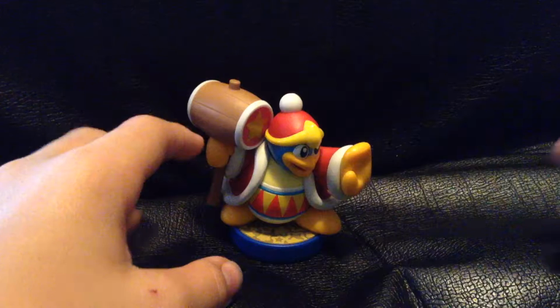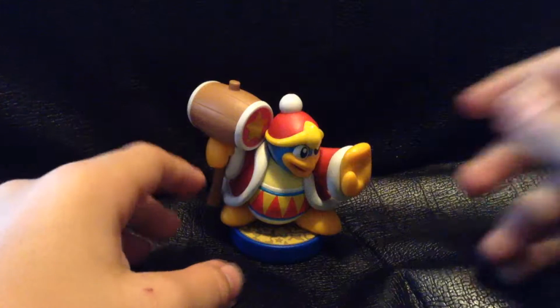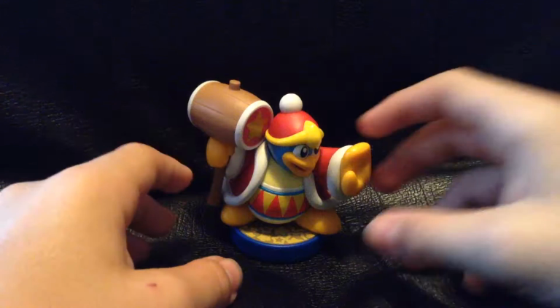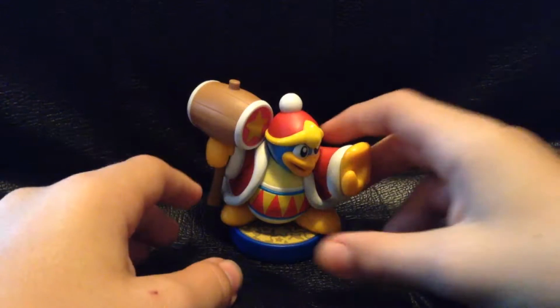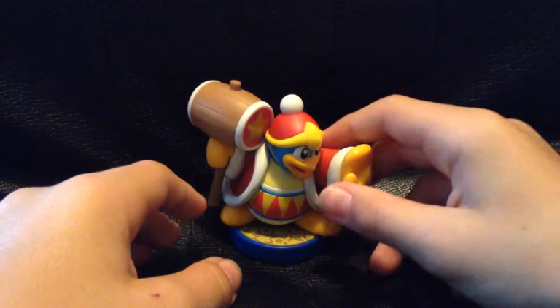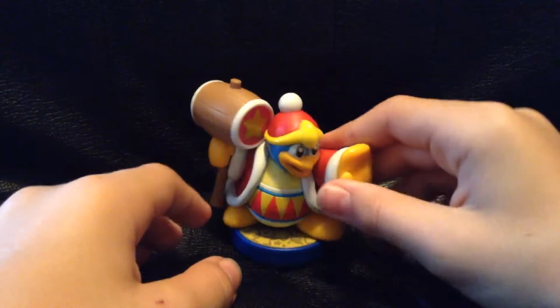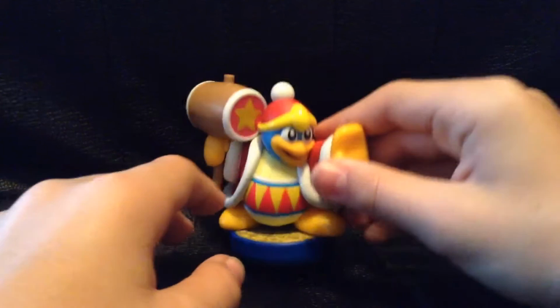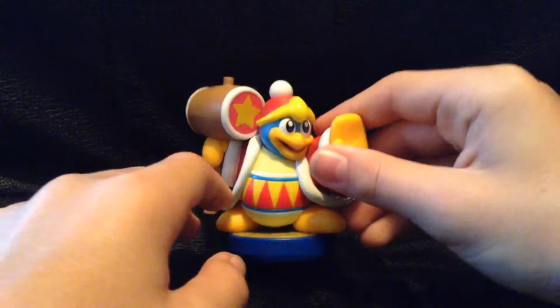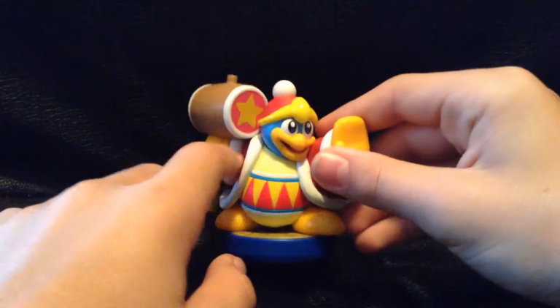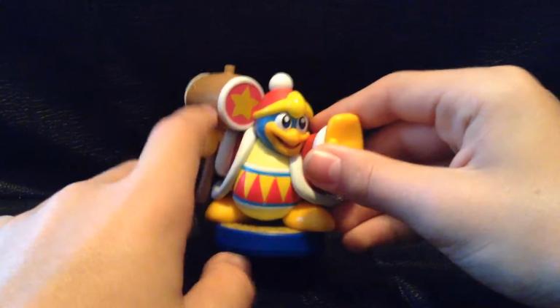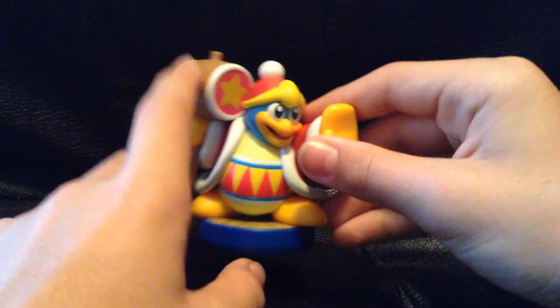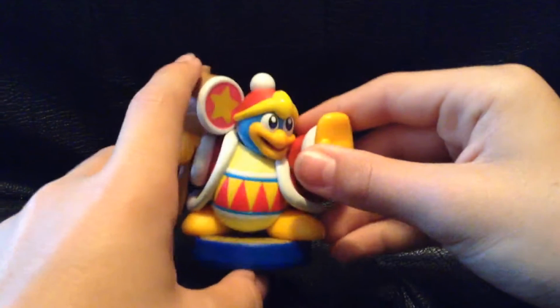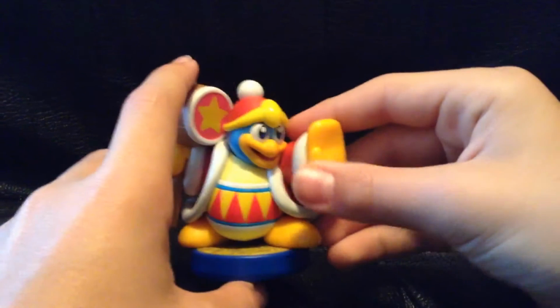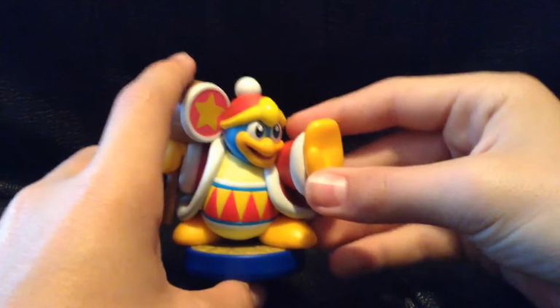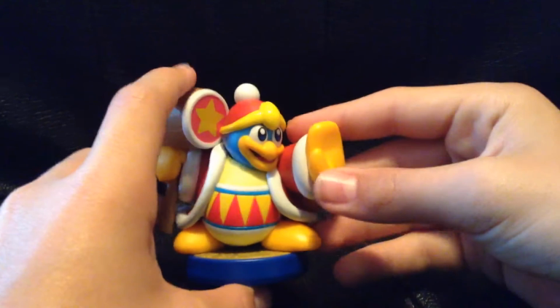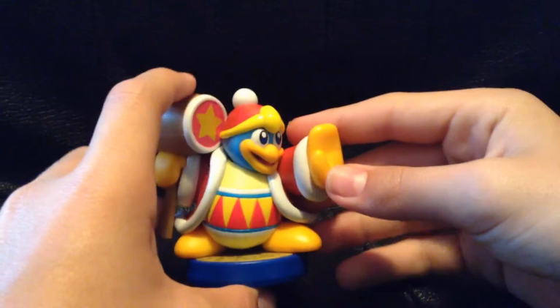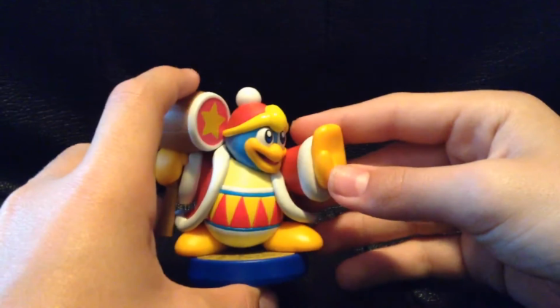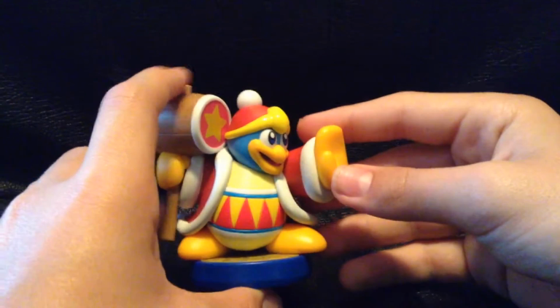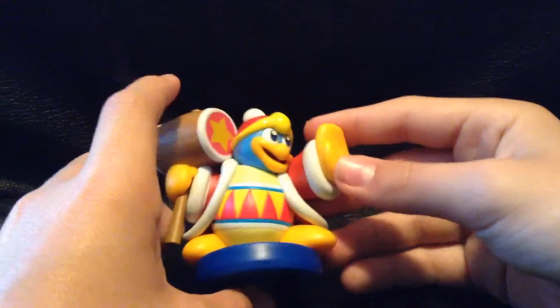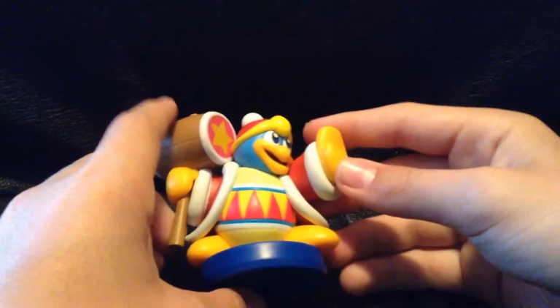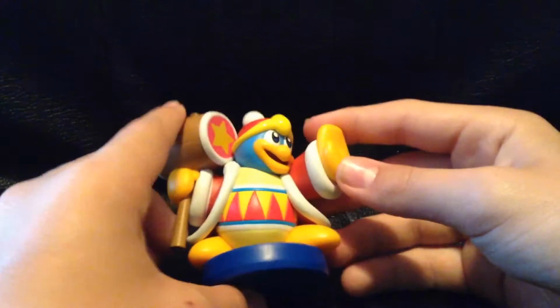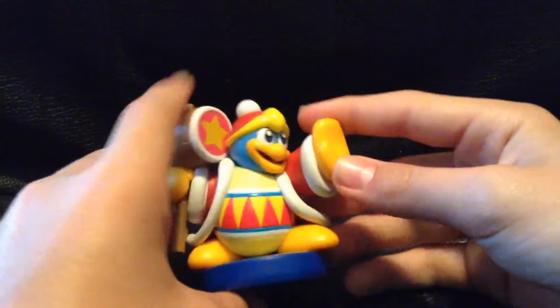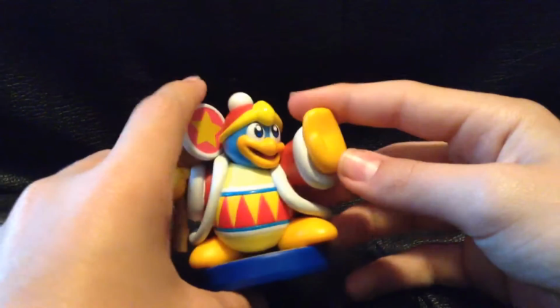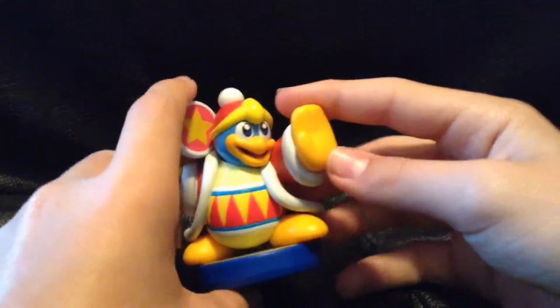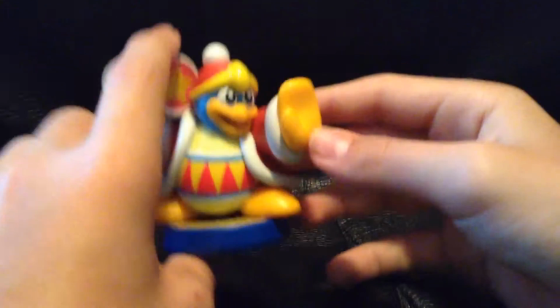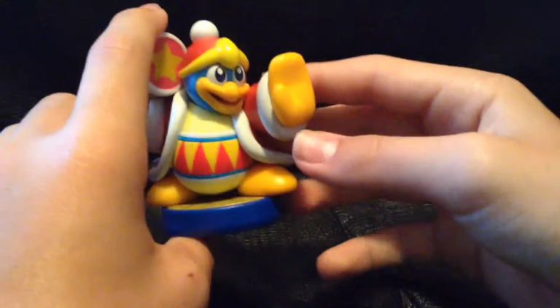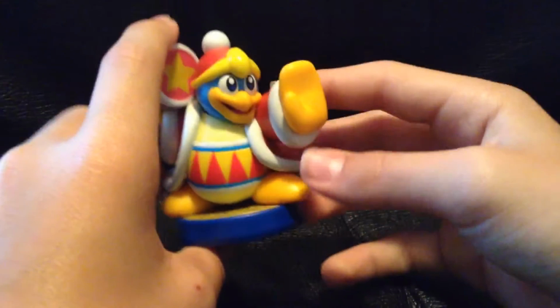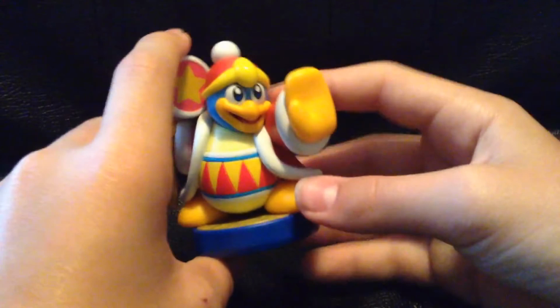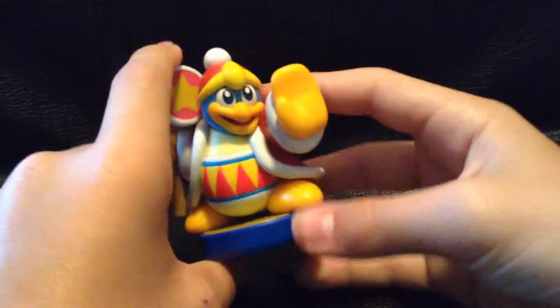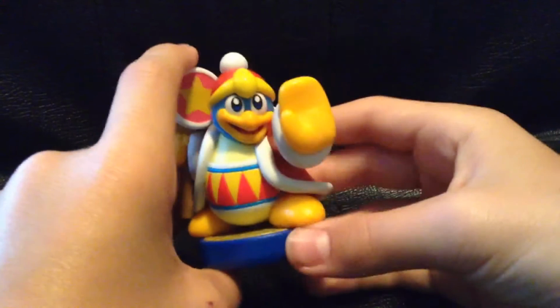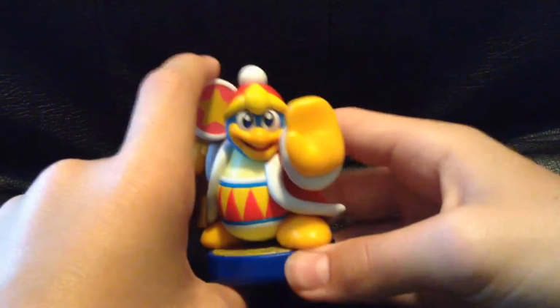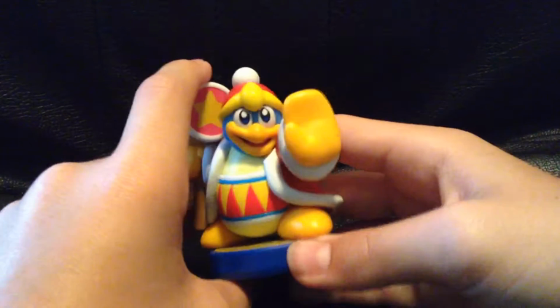What's going on, I'm Asher Games, and today we're going to be reviewing the King Dedede Planet Robobot version amiibo.